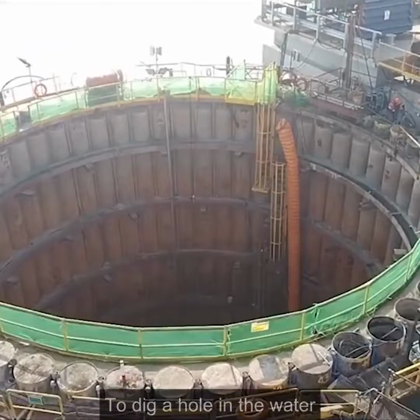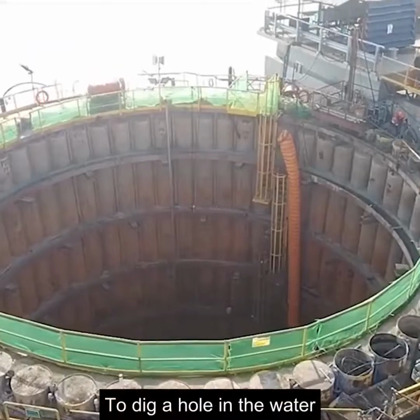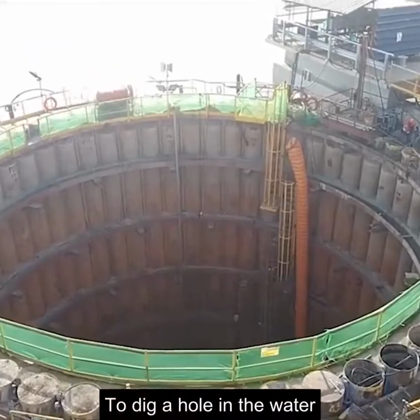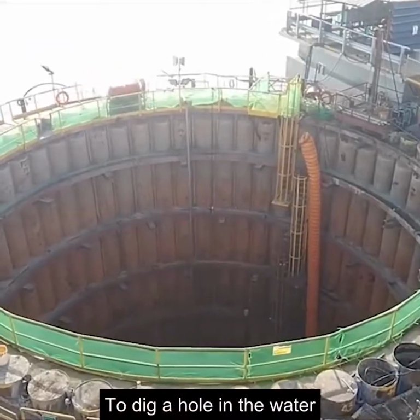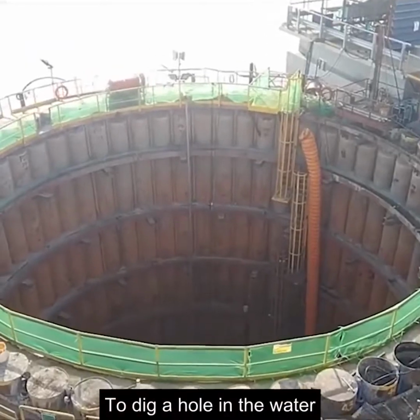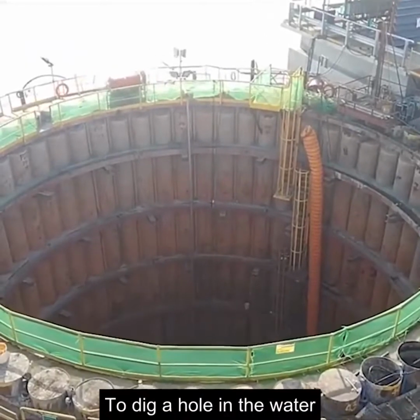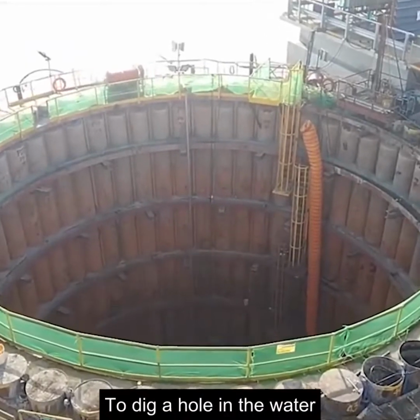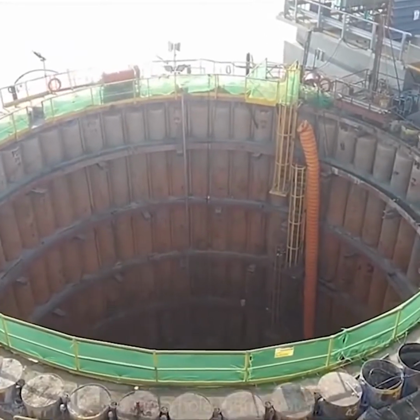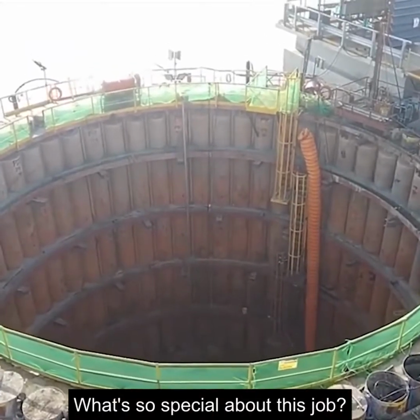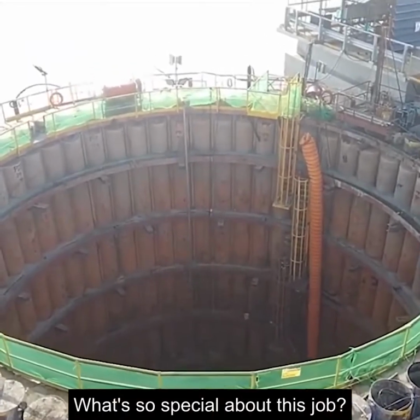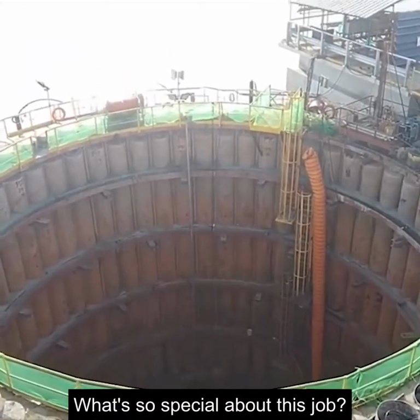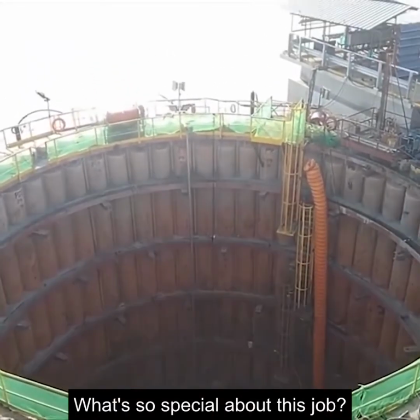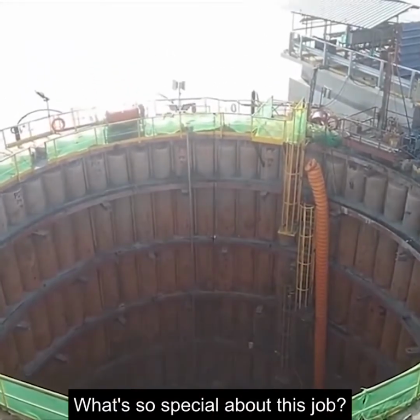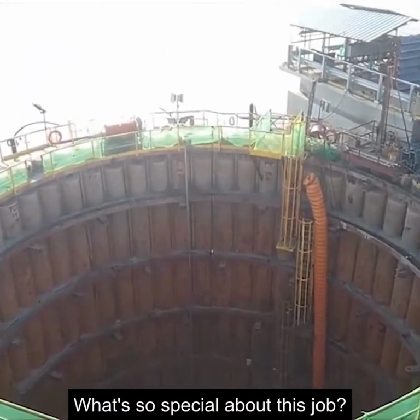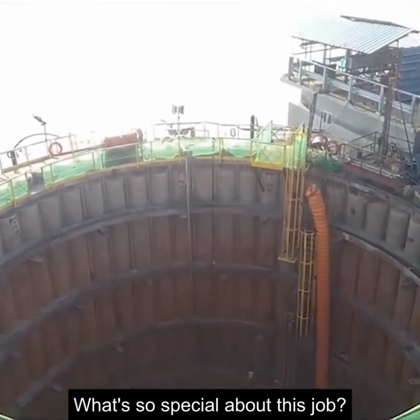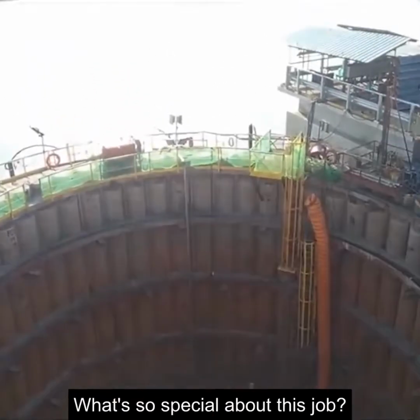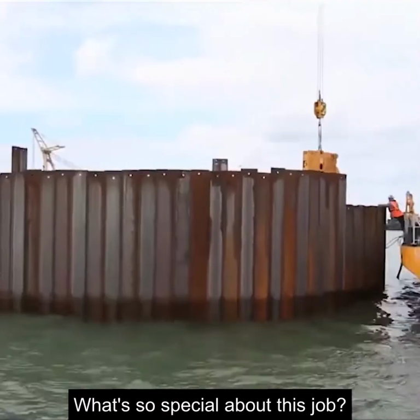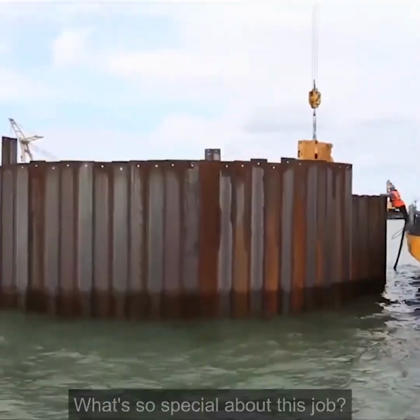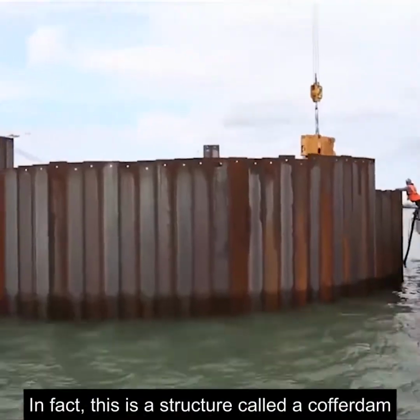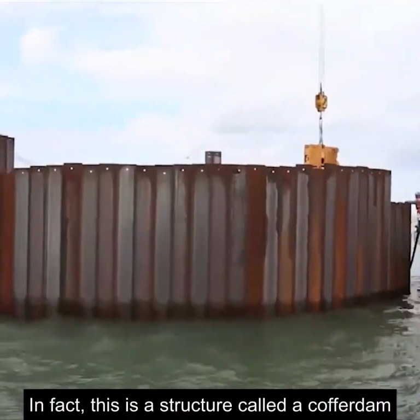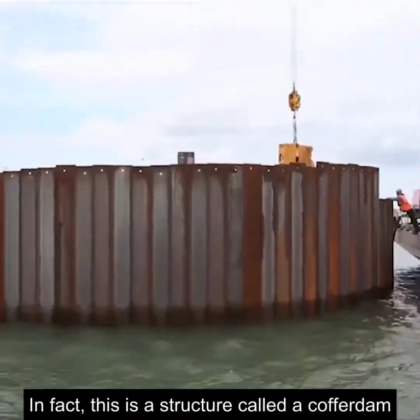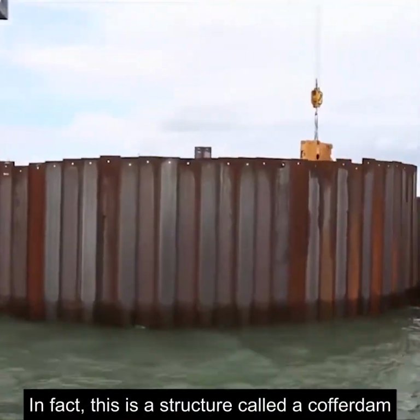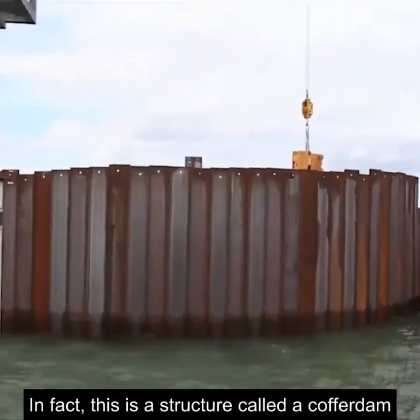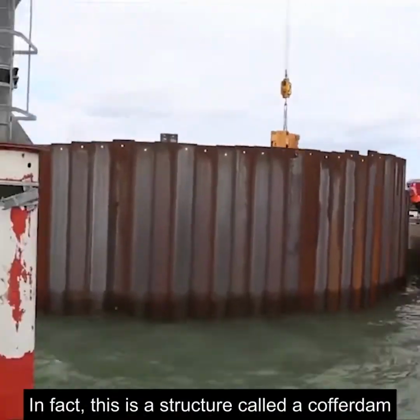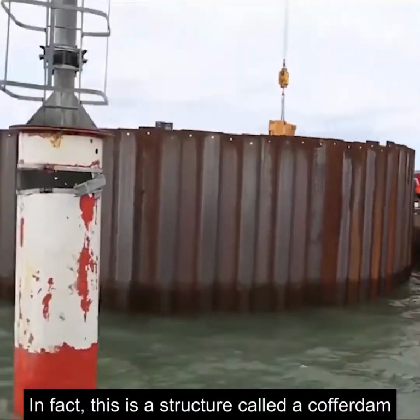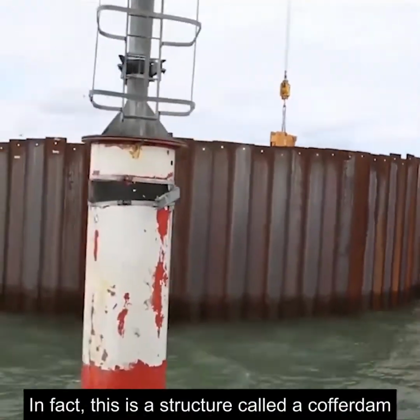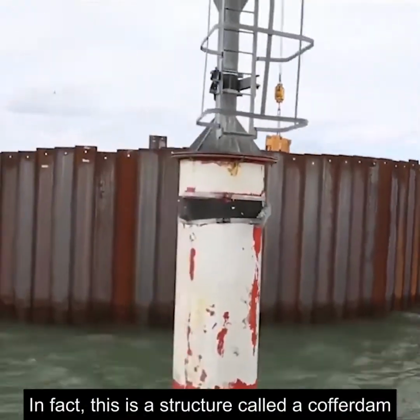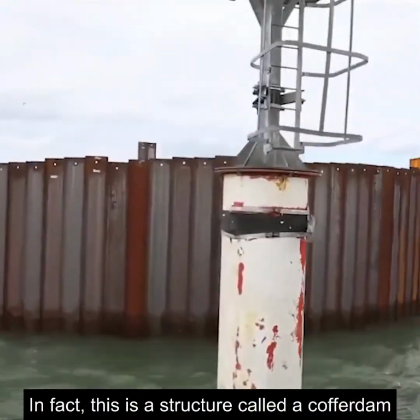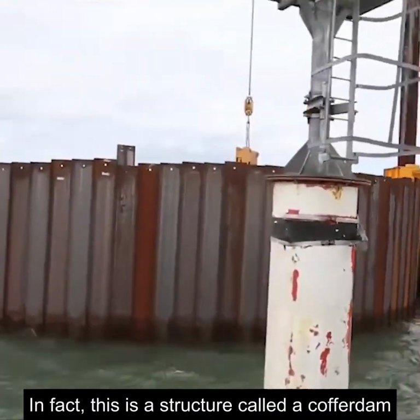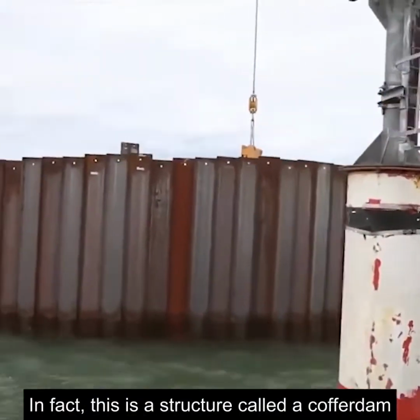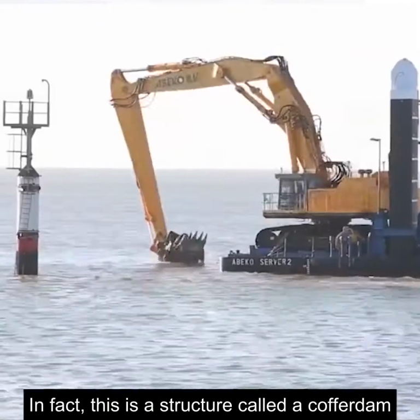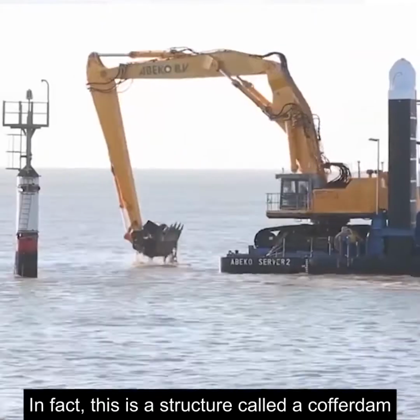To dig a hole in the water? What's so special about this job? In fact, this is a structure called a cofferdam.